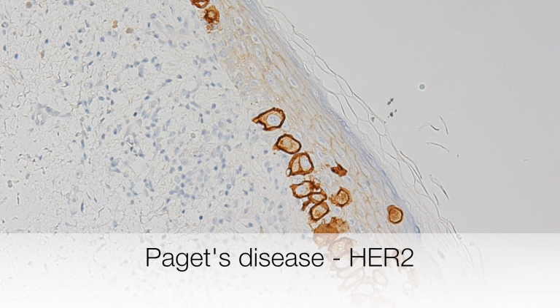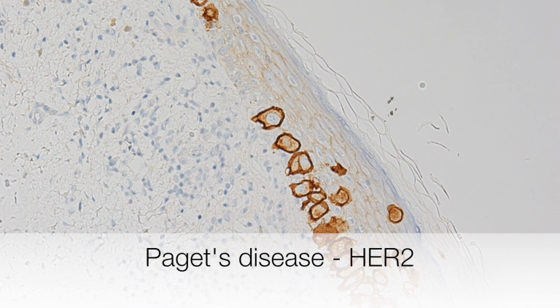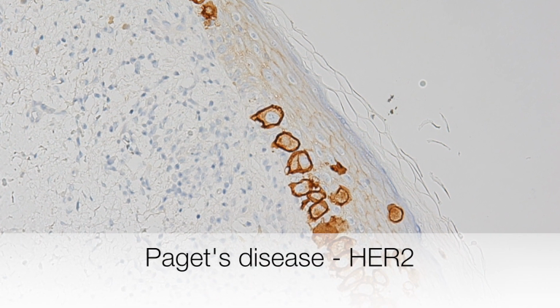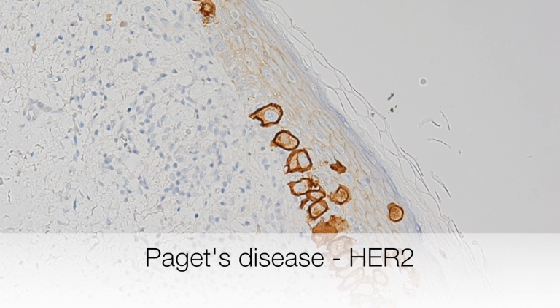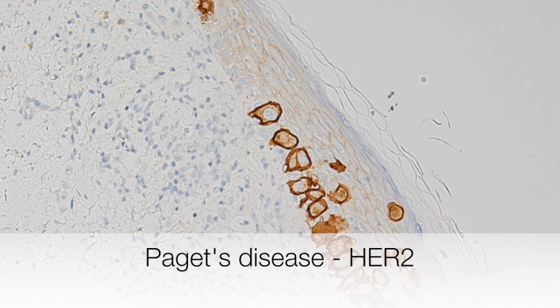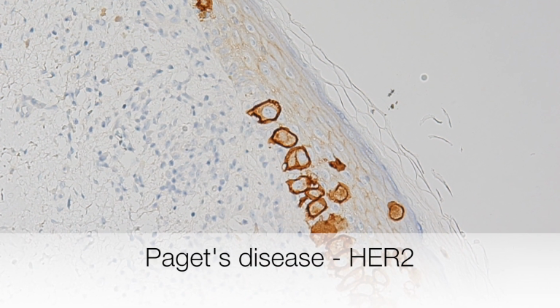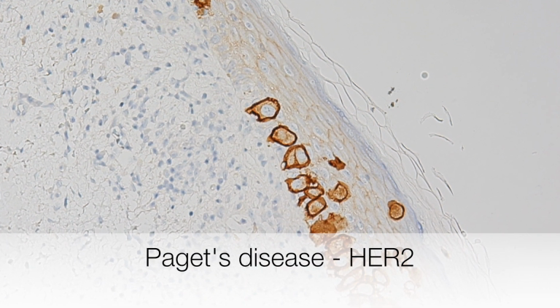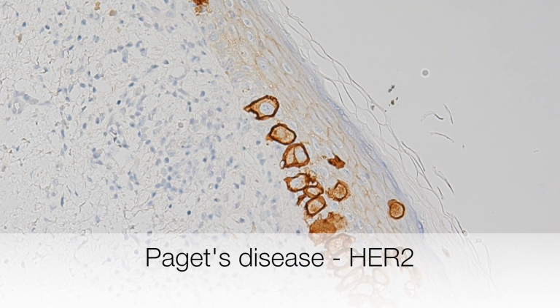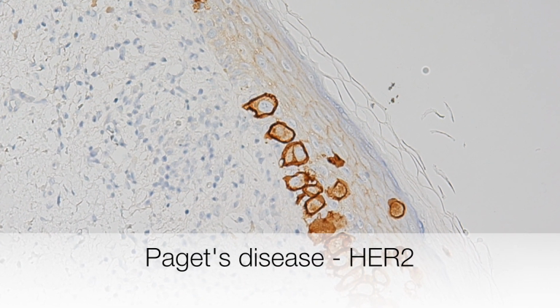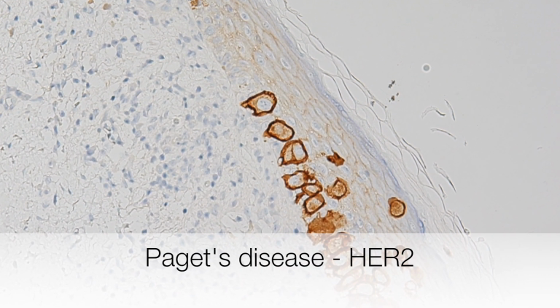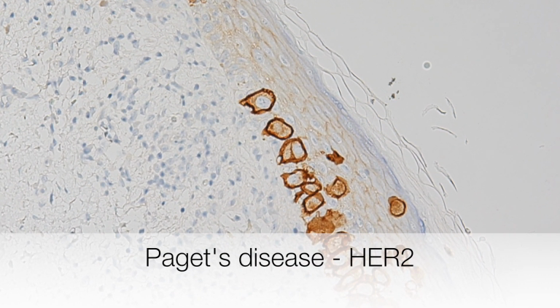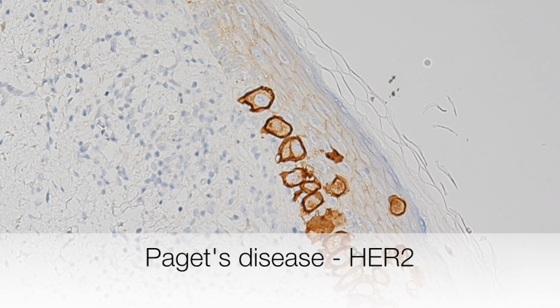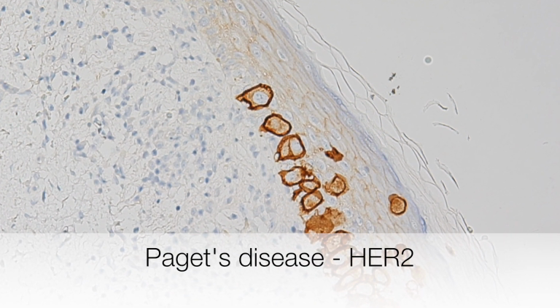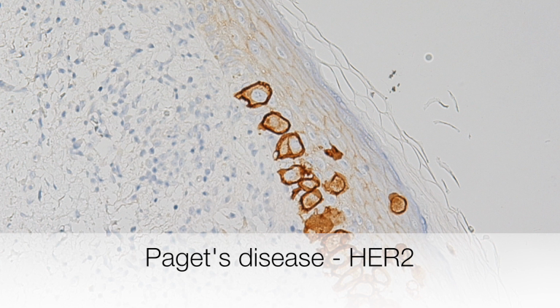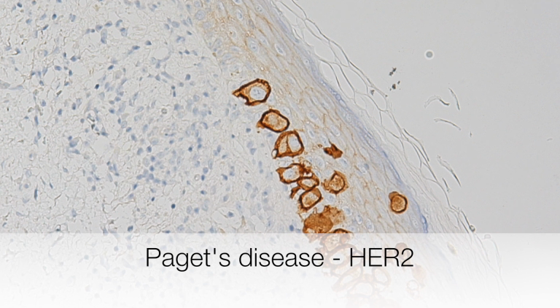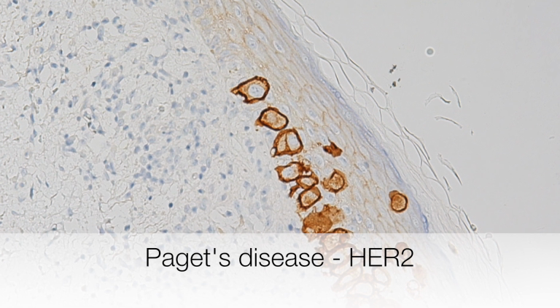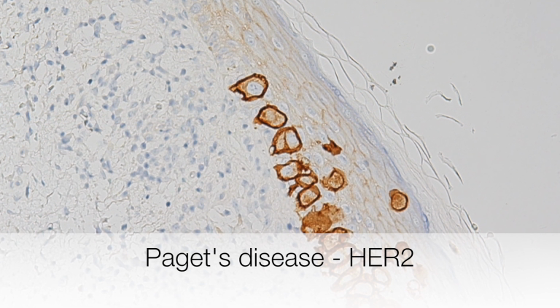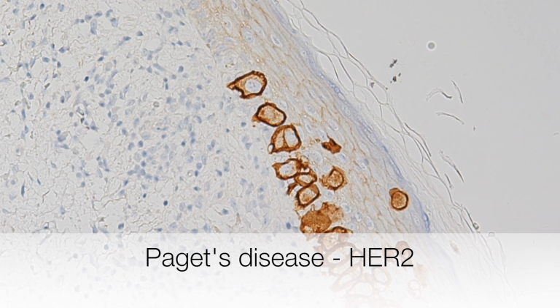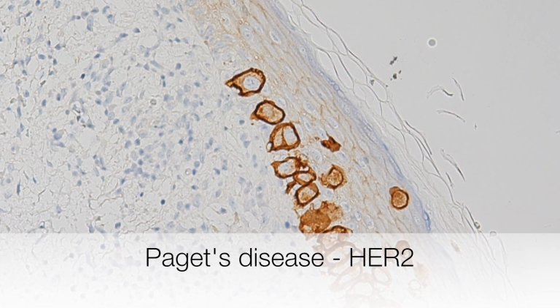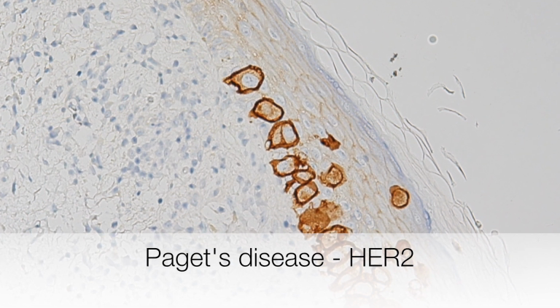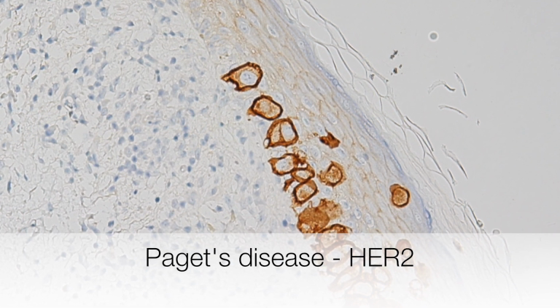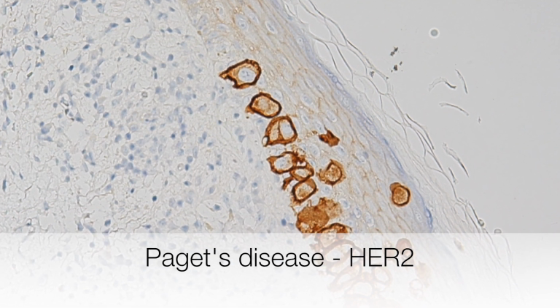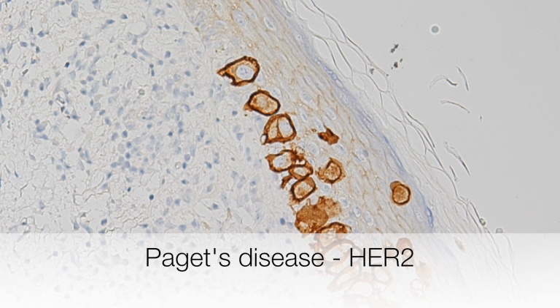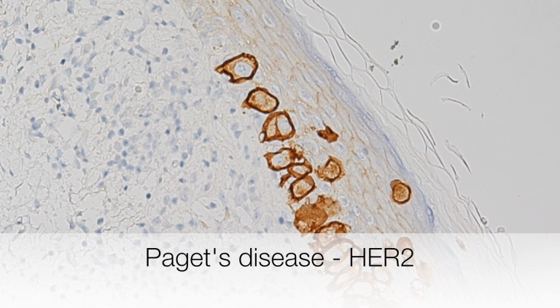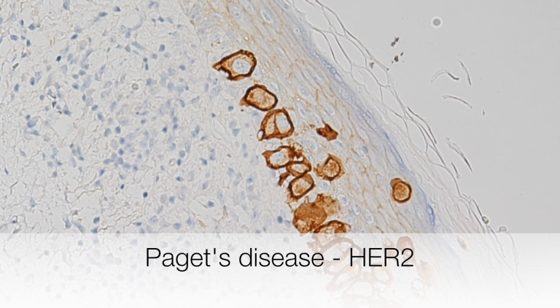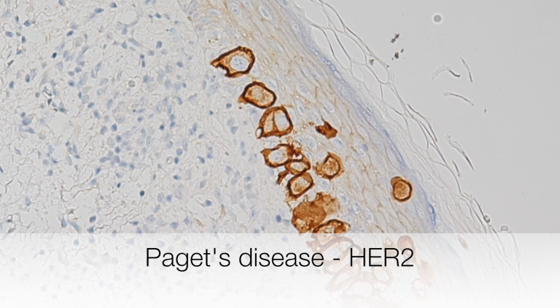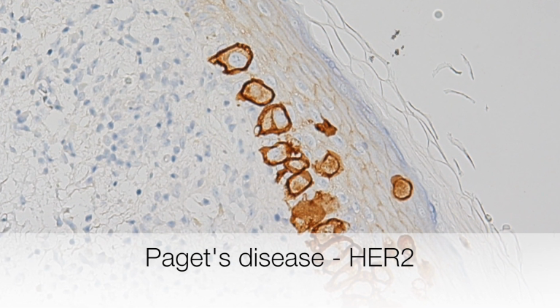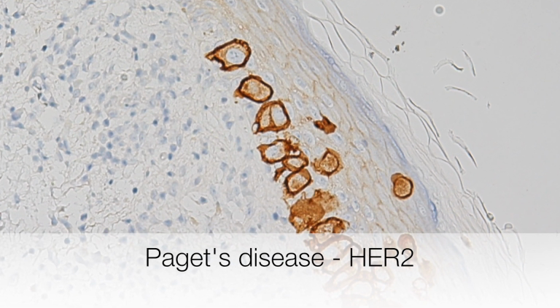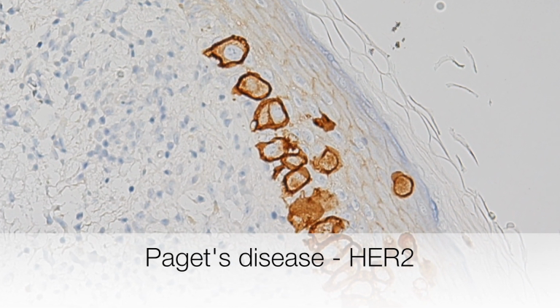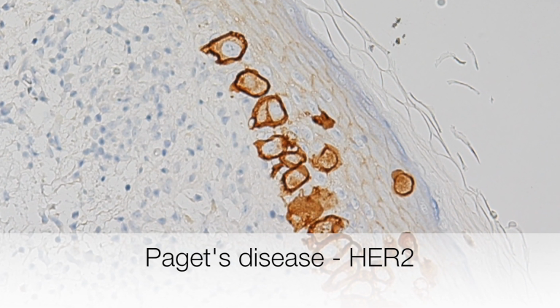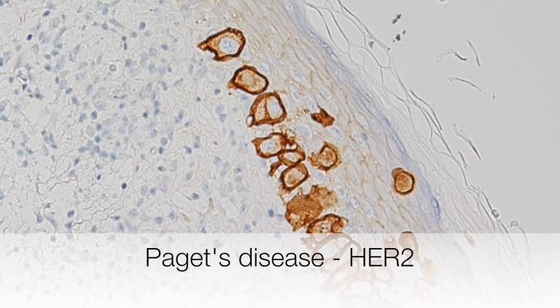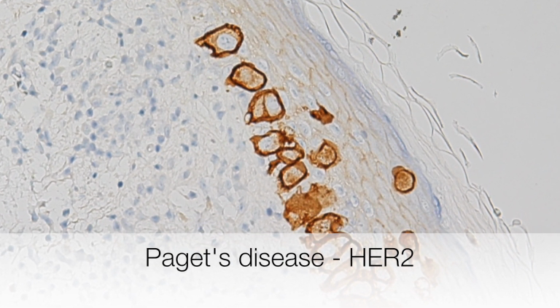Here is the HER2 stain, and you can see that the Paget cells show strong positive staining for HER2.